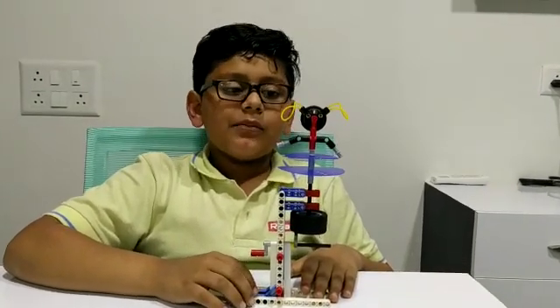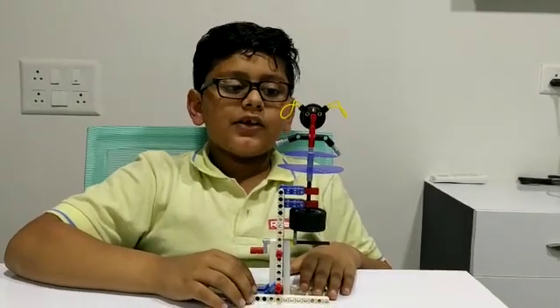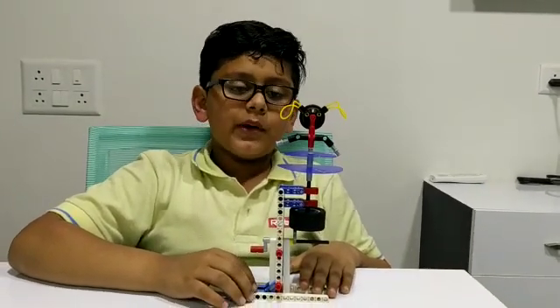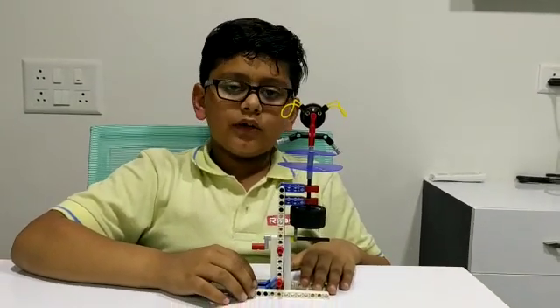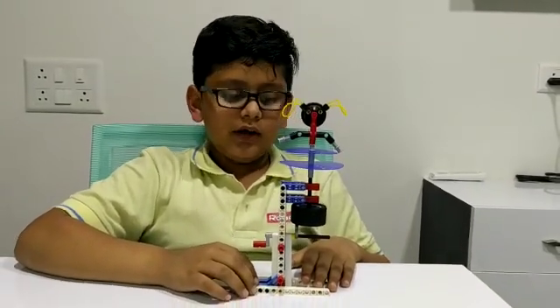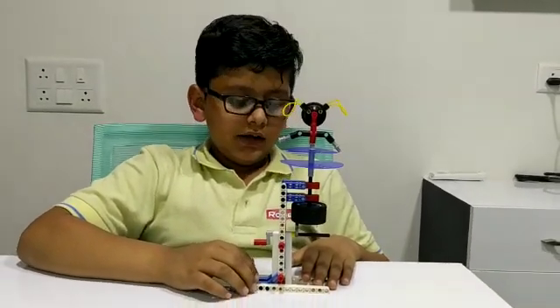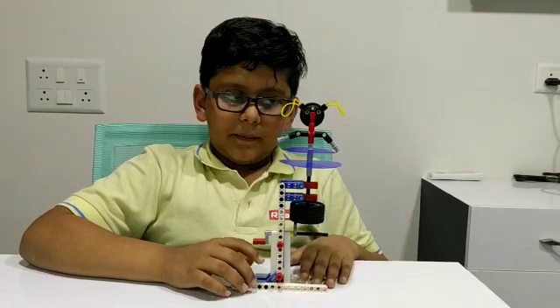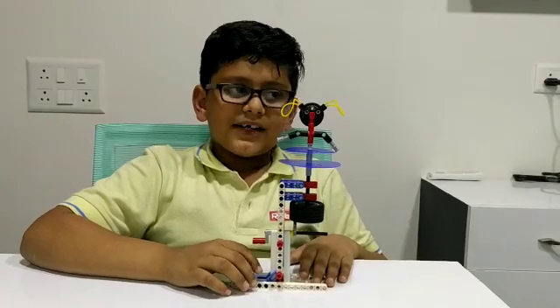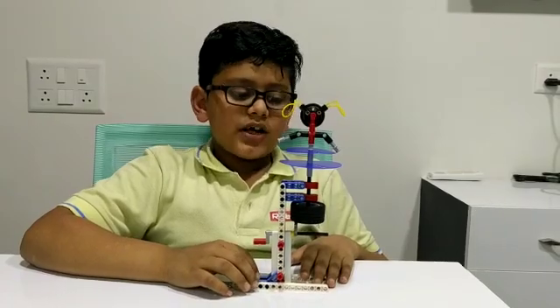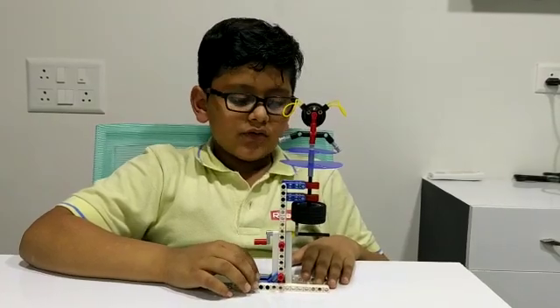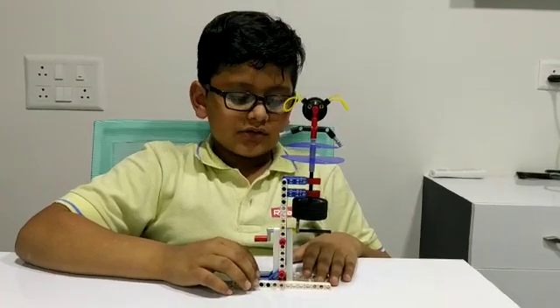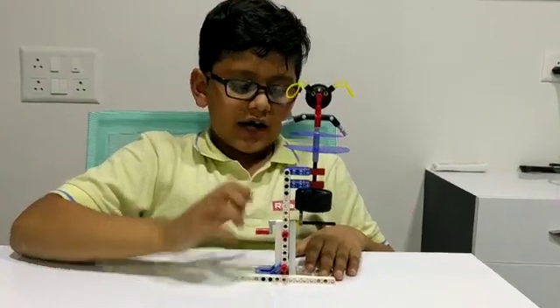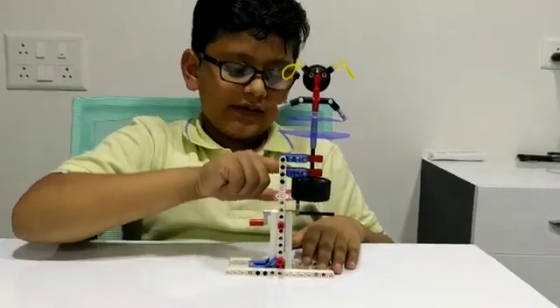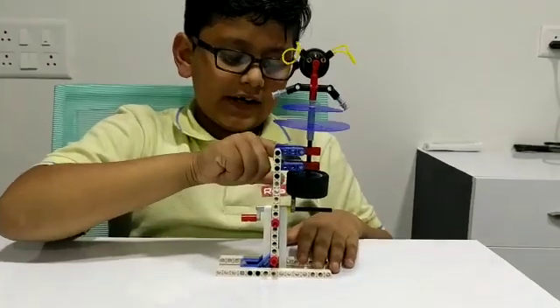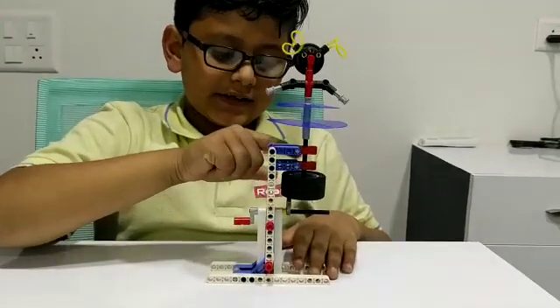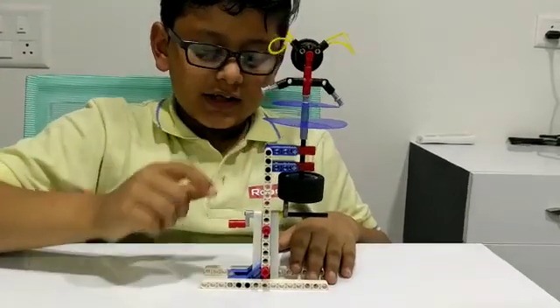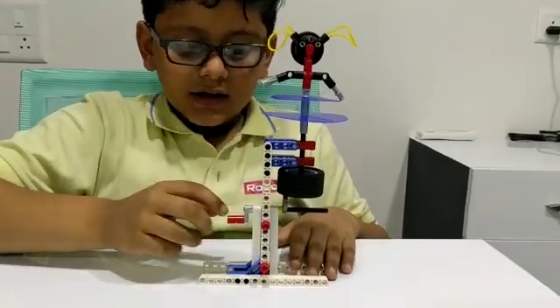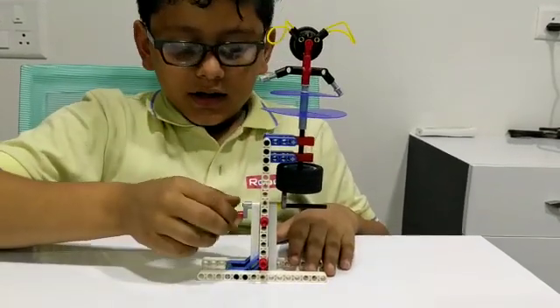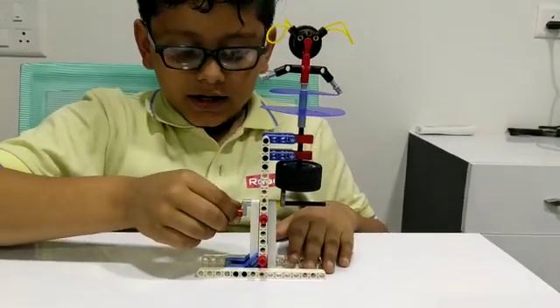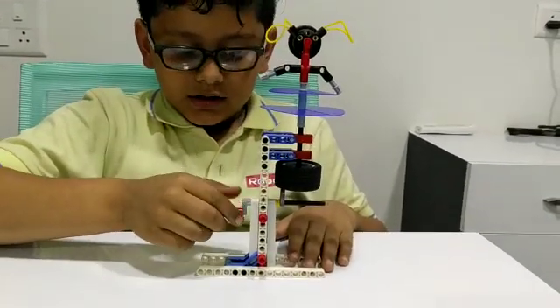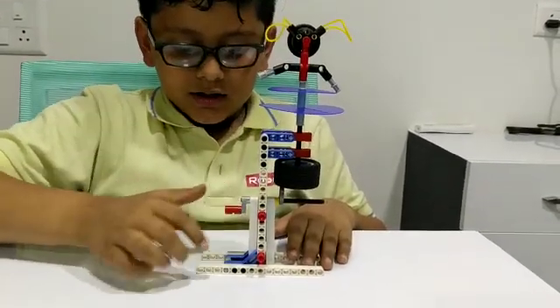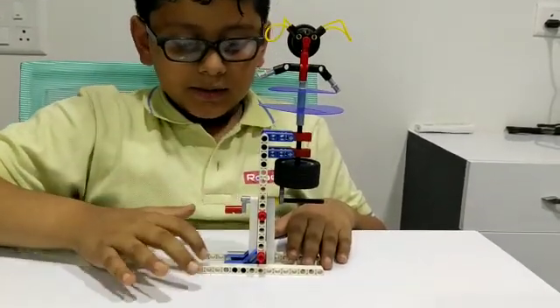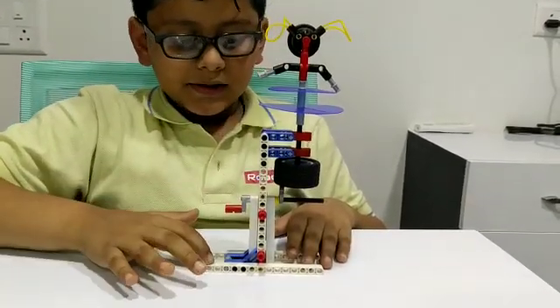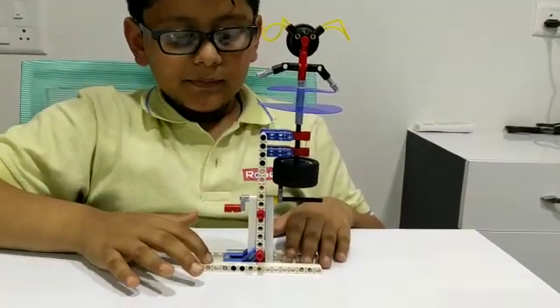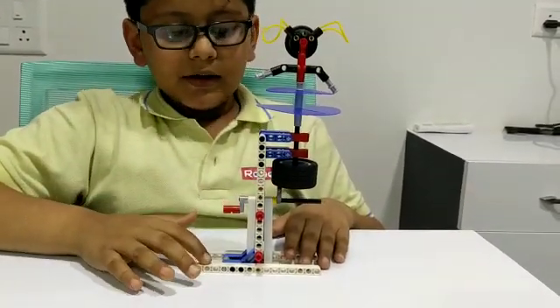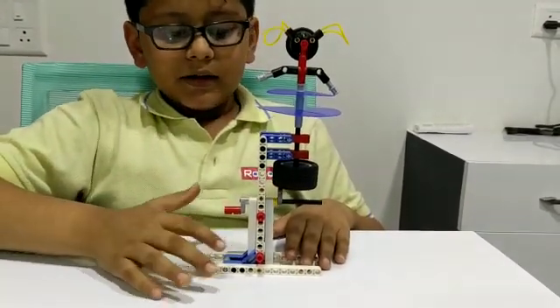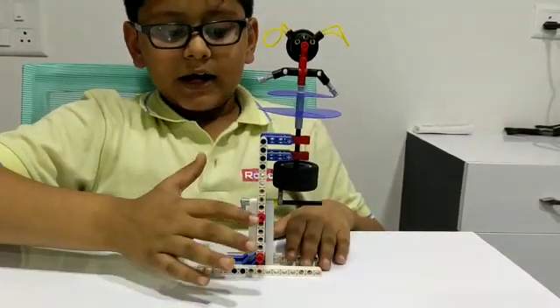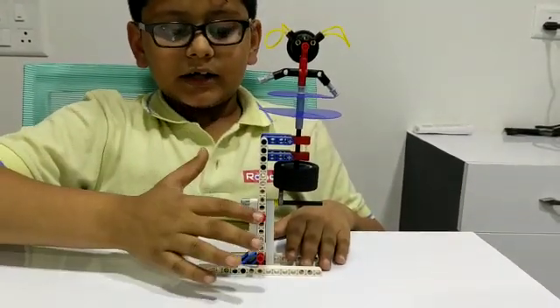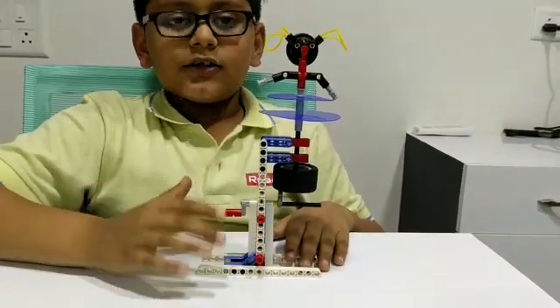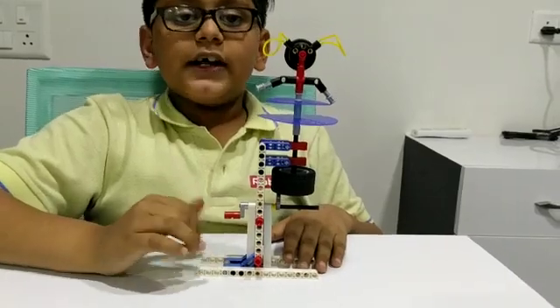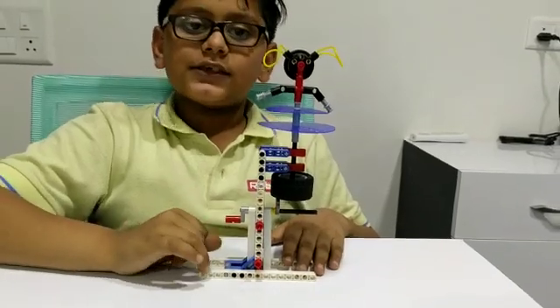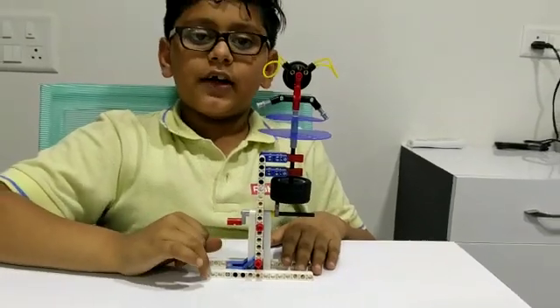I have made this ballerina. The parts I have used are wheel and axle, handle, beam, connectors and algebra.